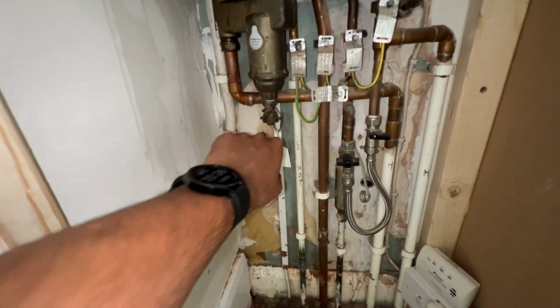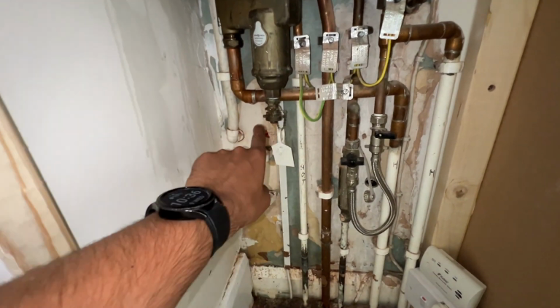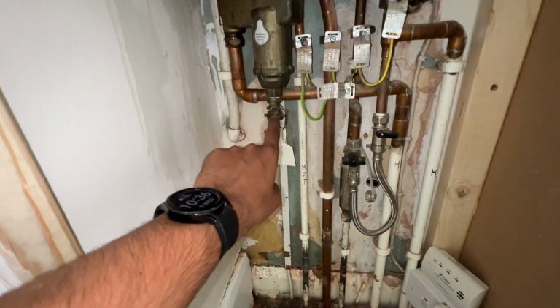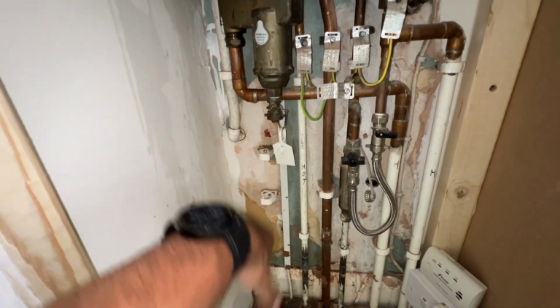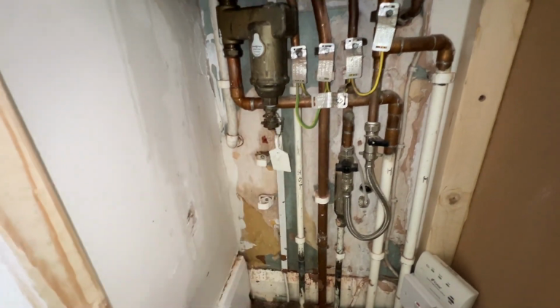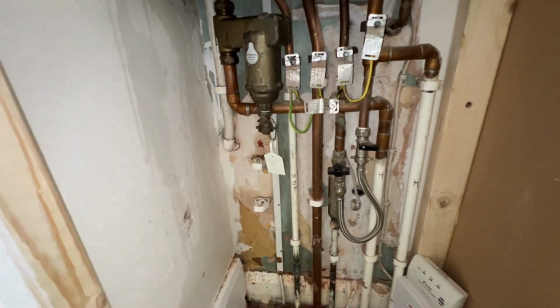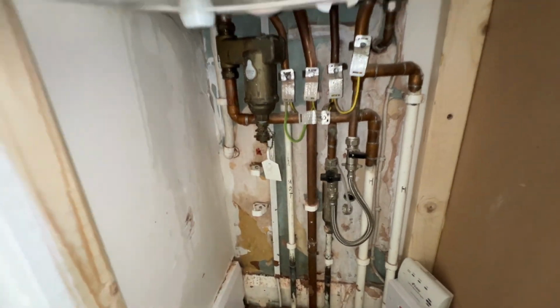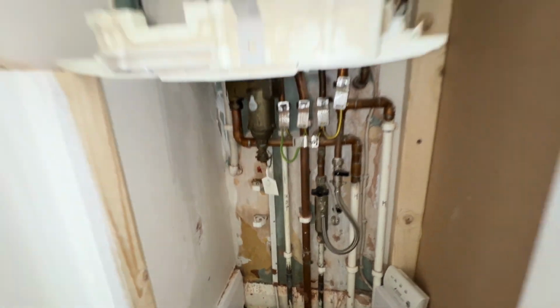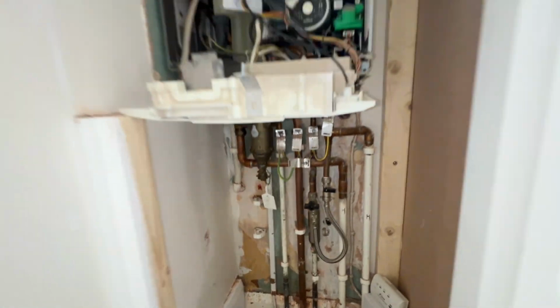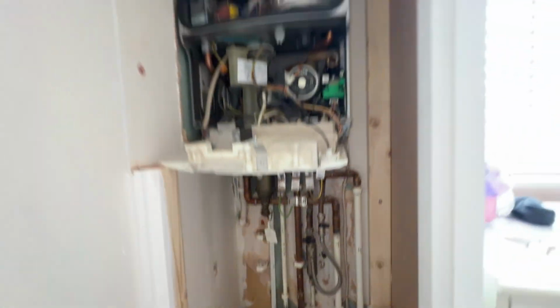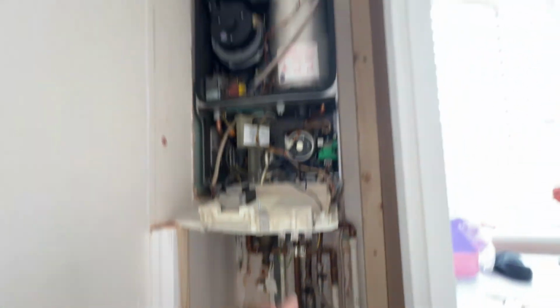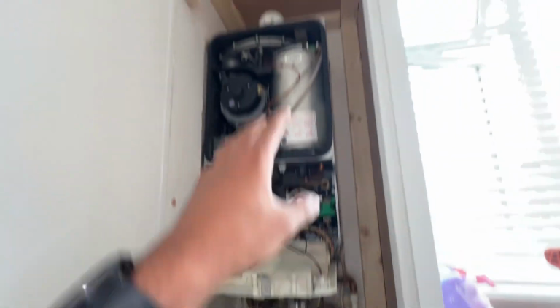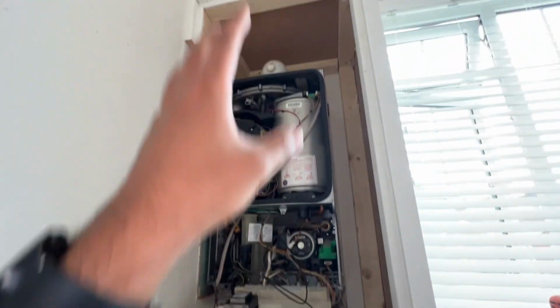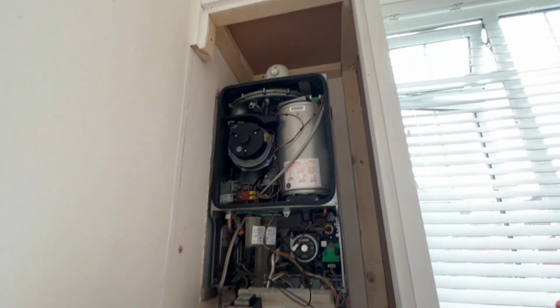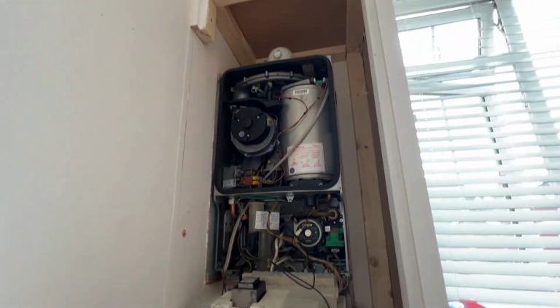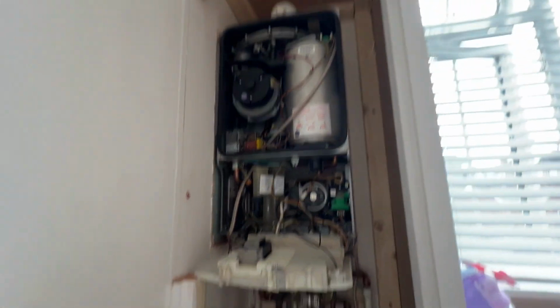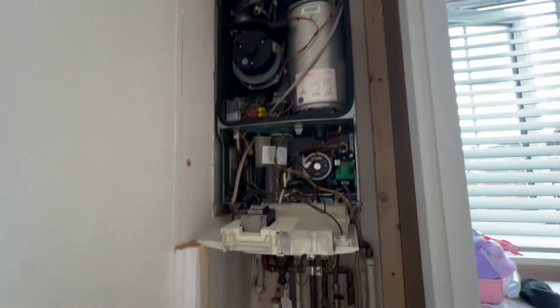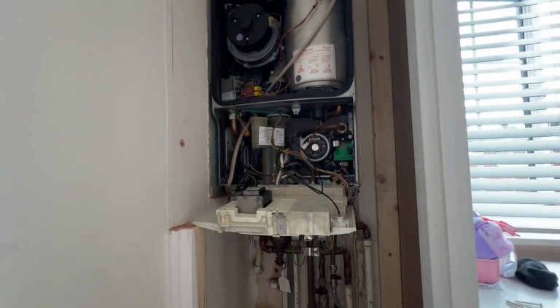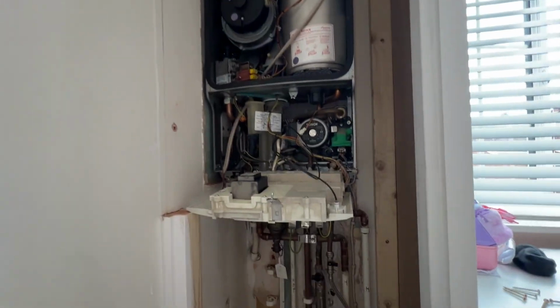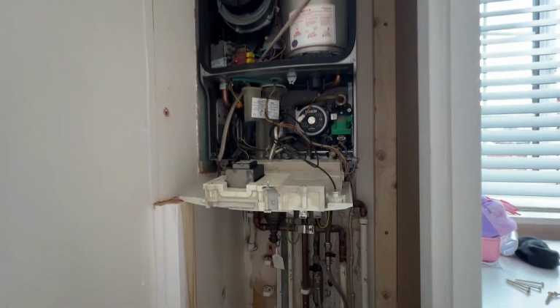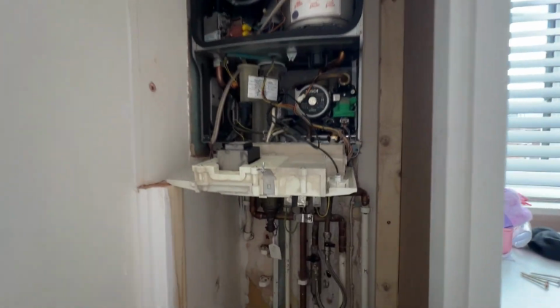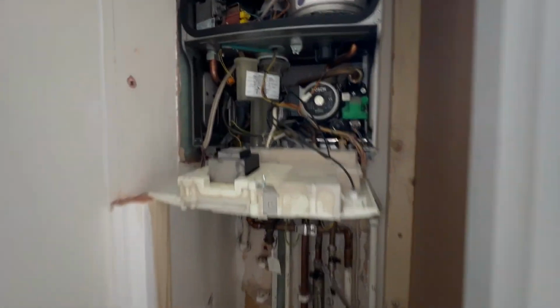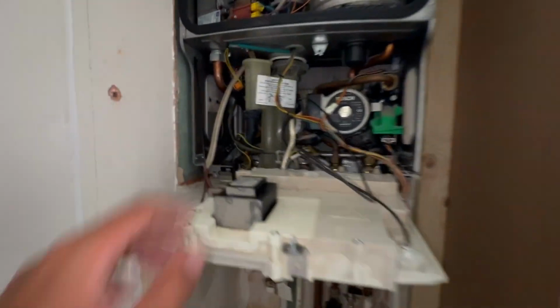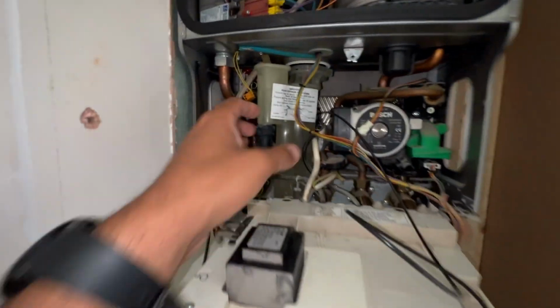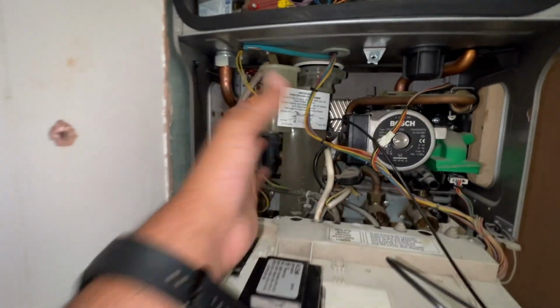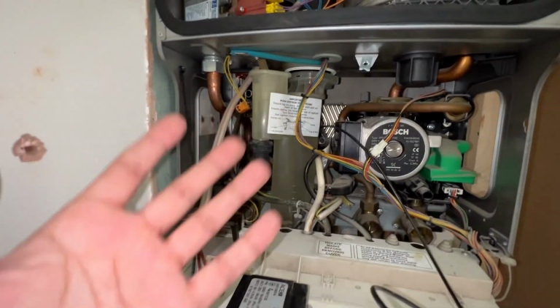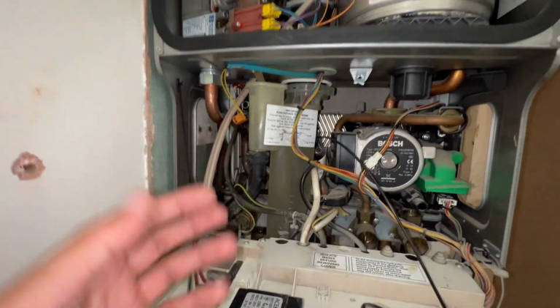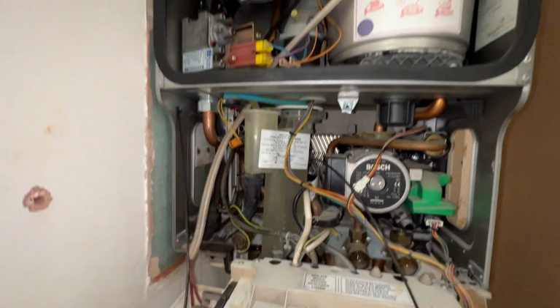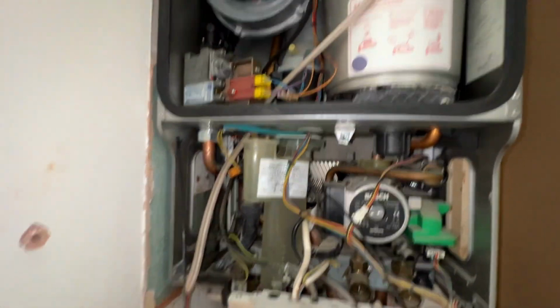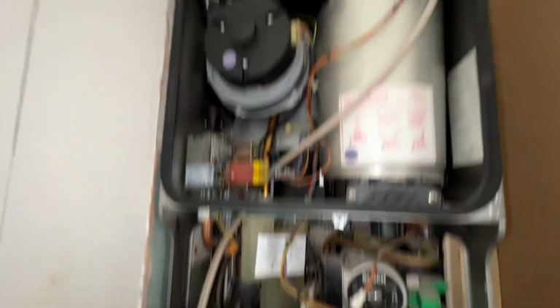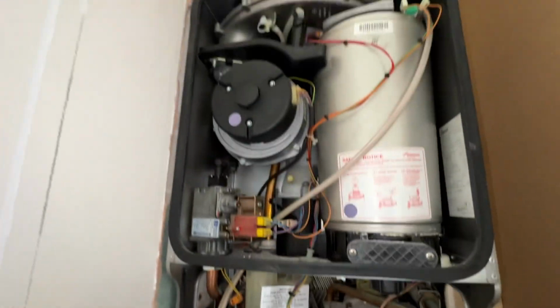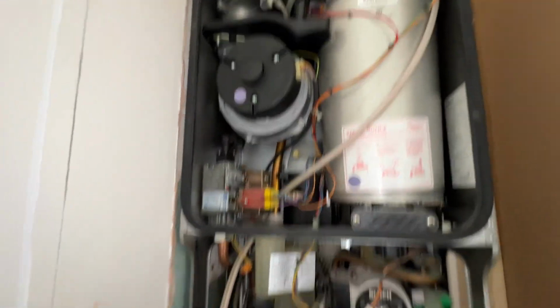So undo that, drain it from there, get all the water out of the system and then I'll start taking things apart.